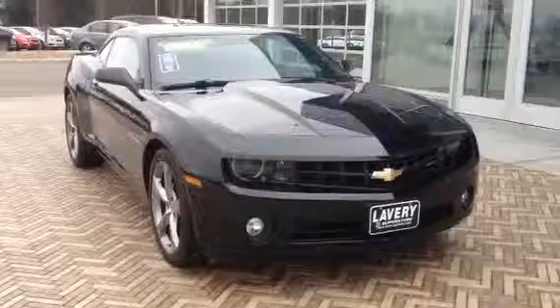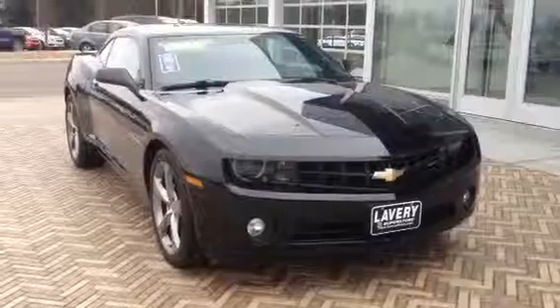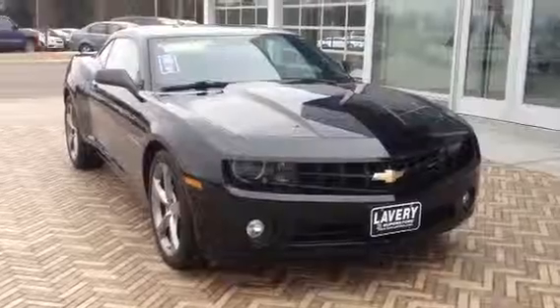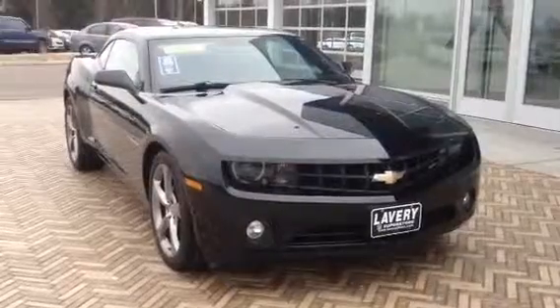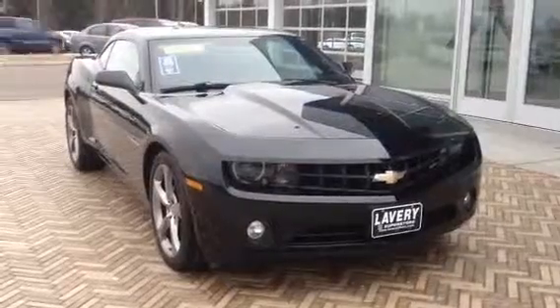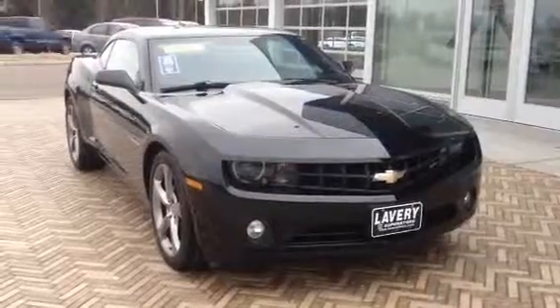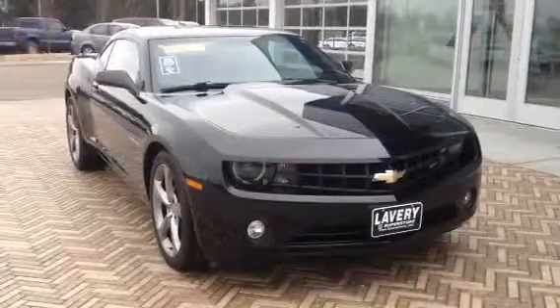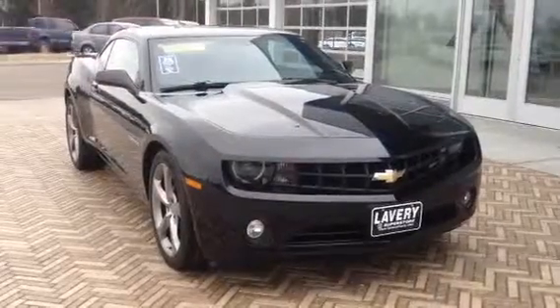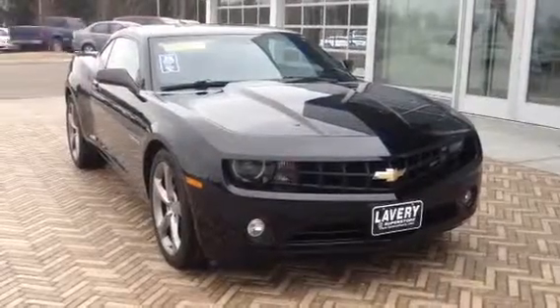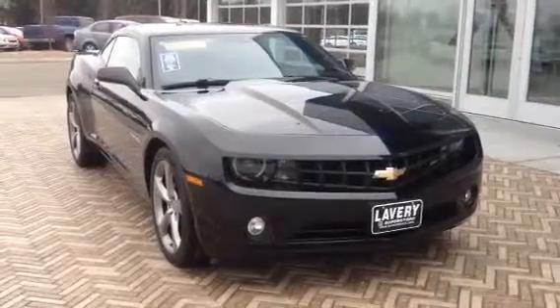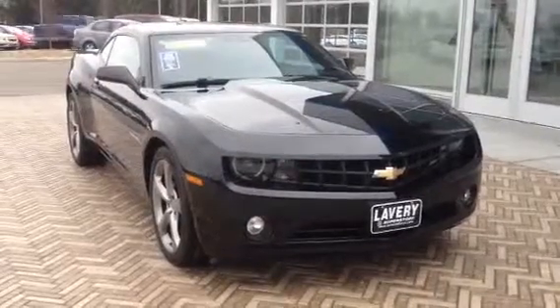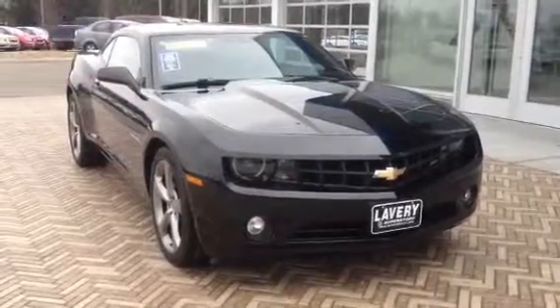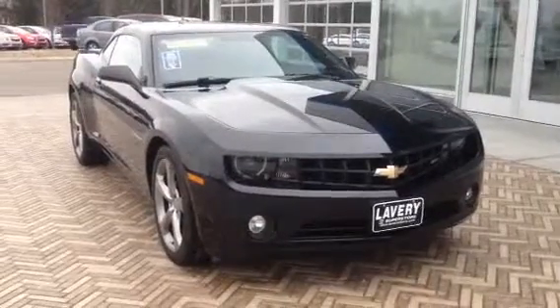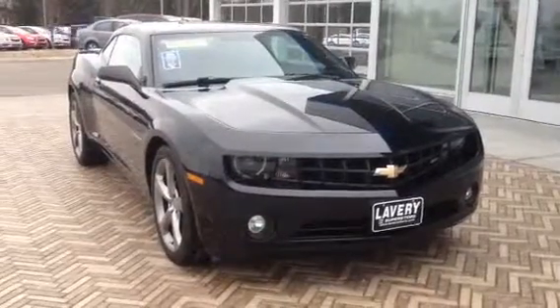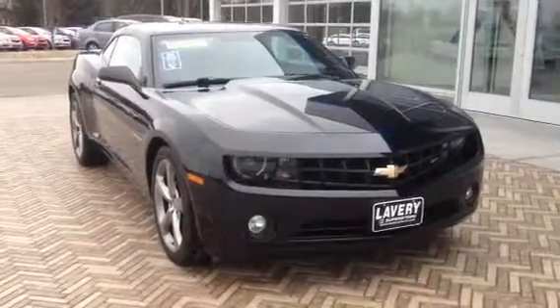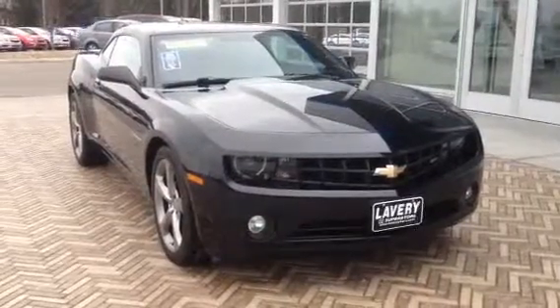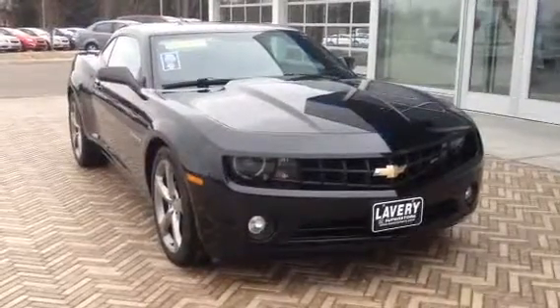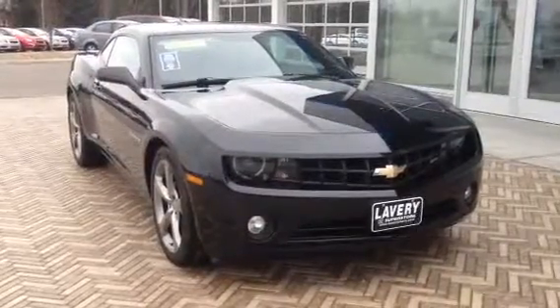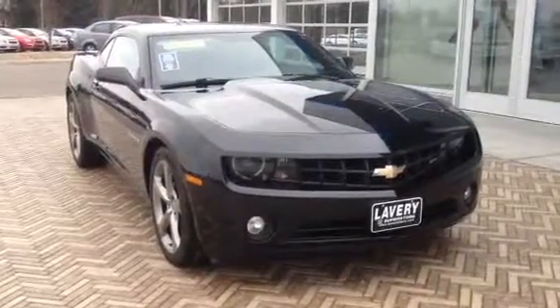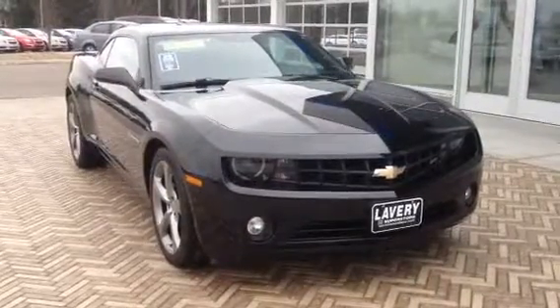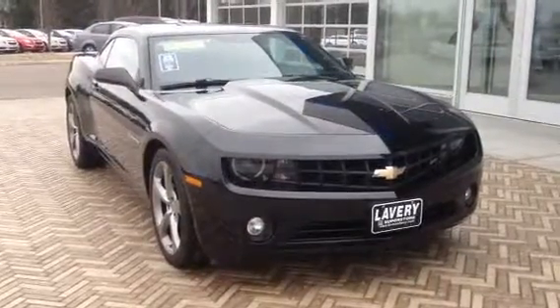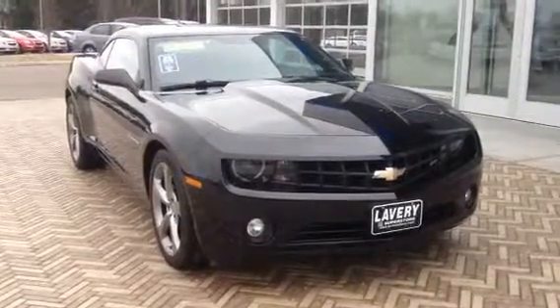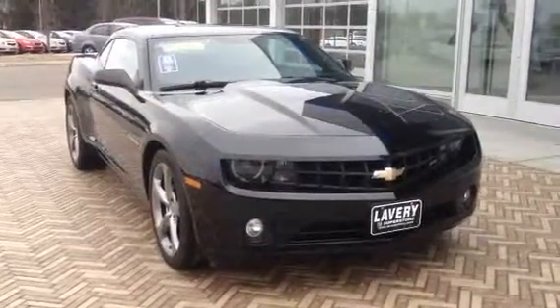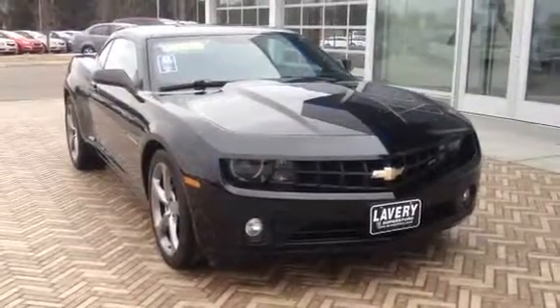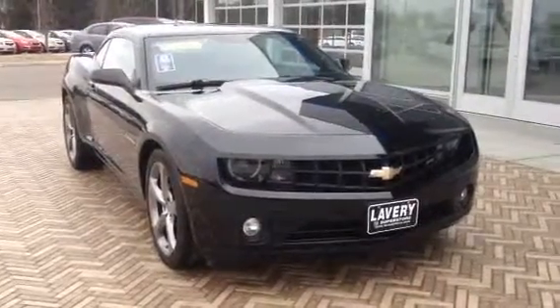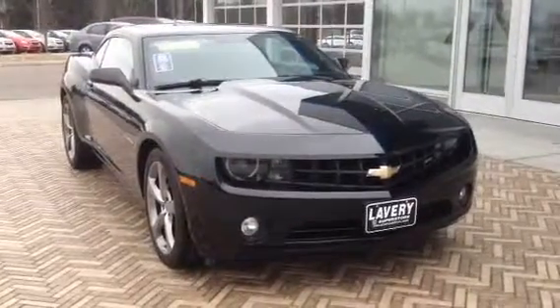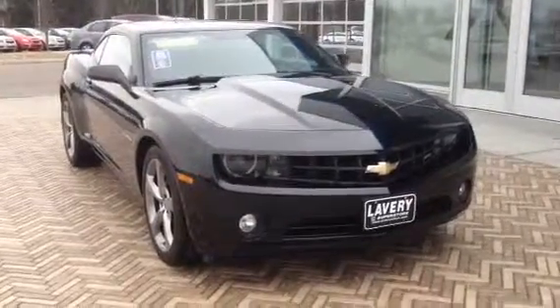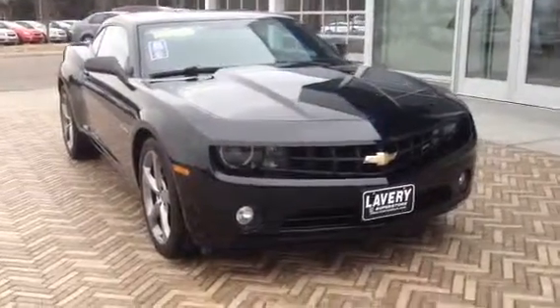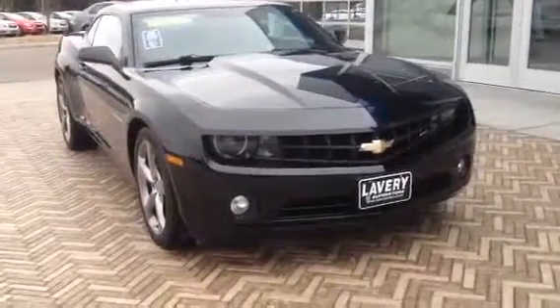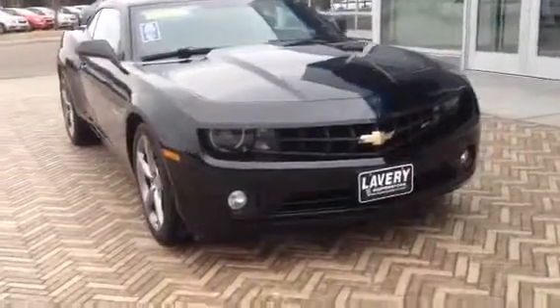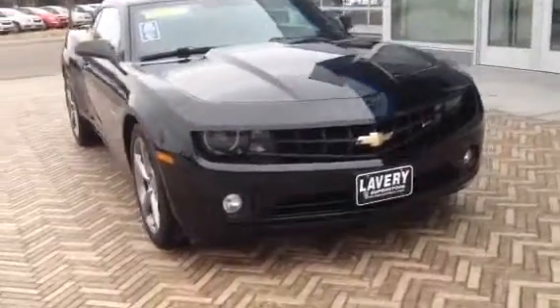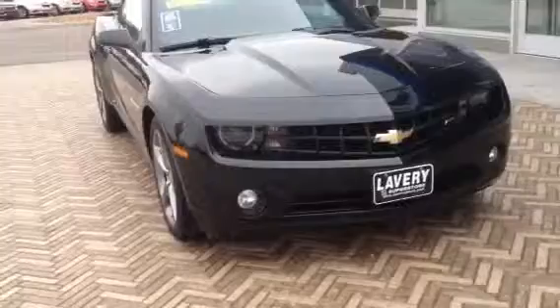Hey, good morning. It's Mark from Lavery's. I want to send you over a quick little video of this Camaro you've been asking about.